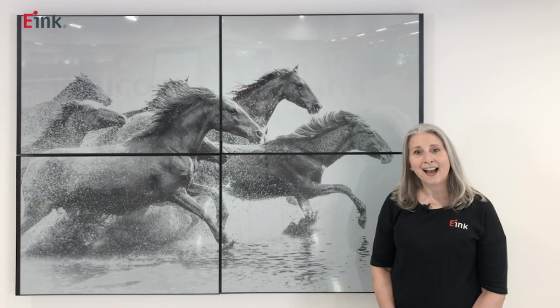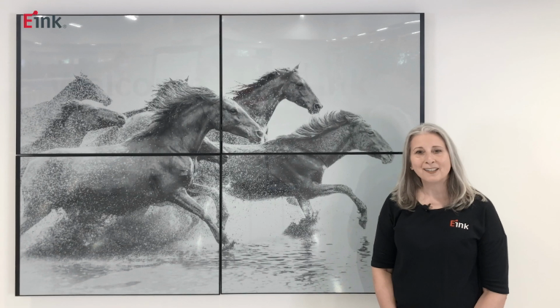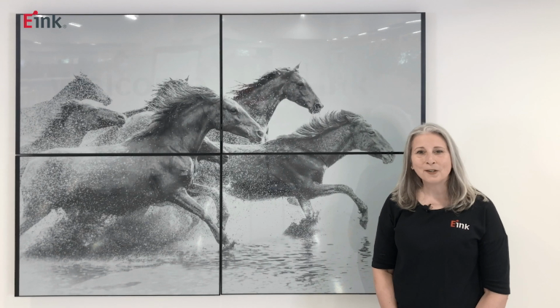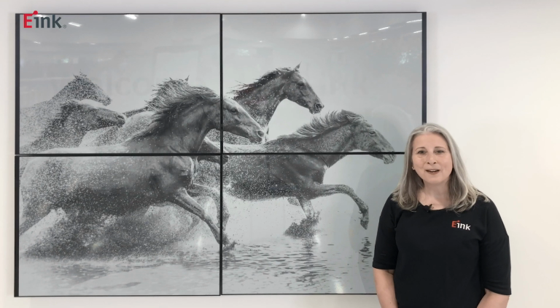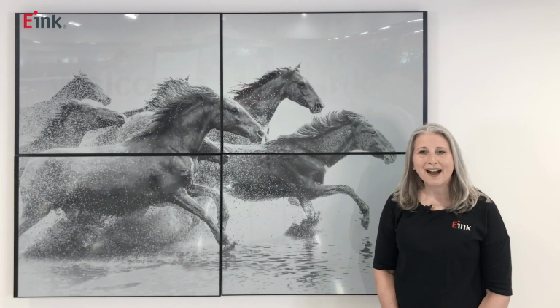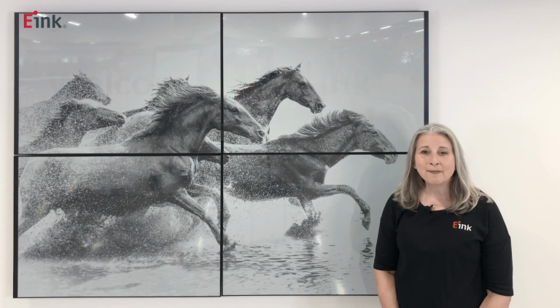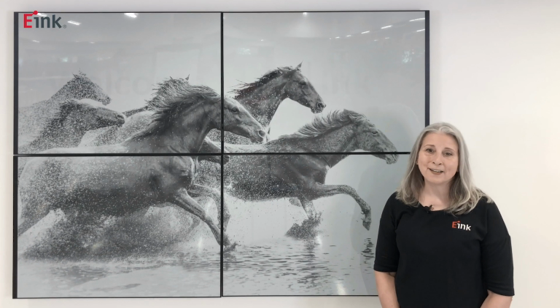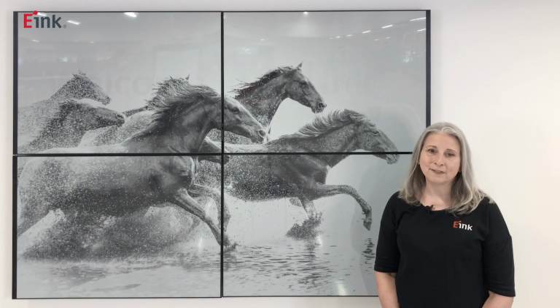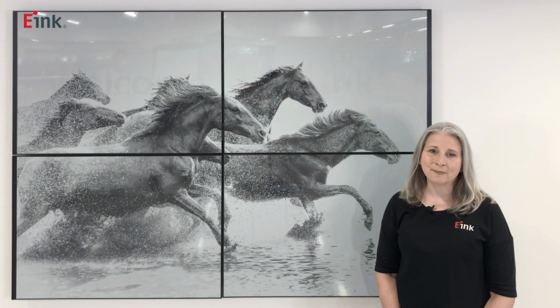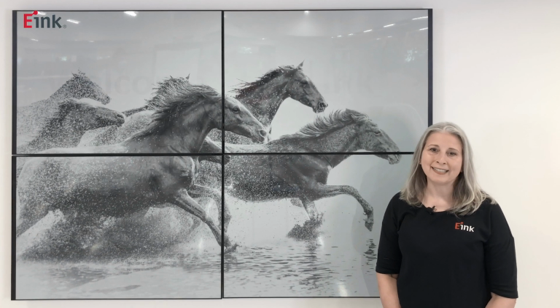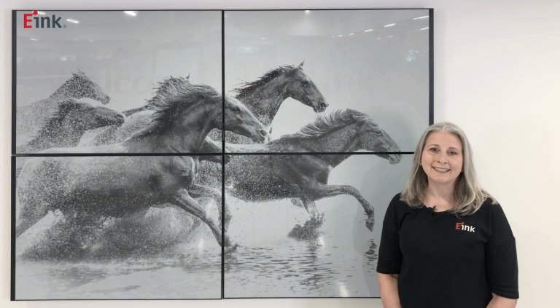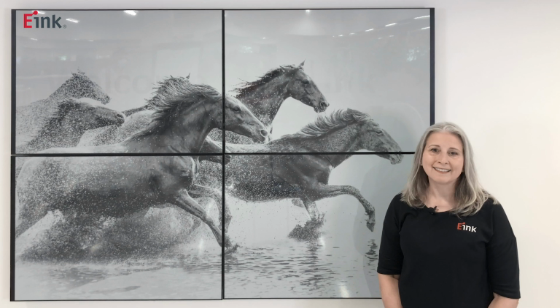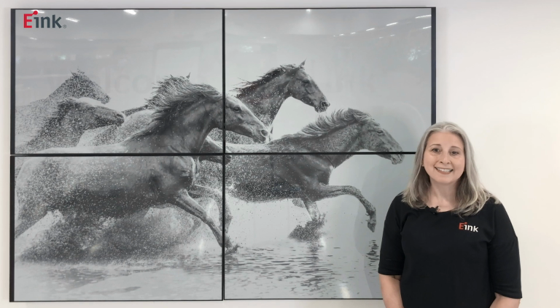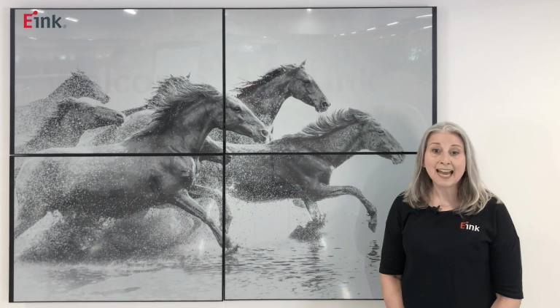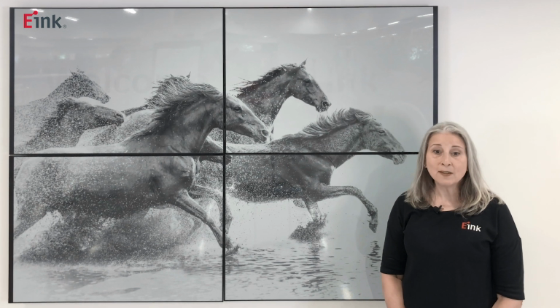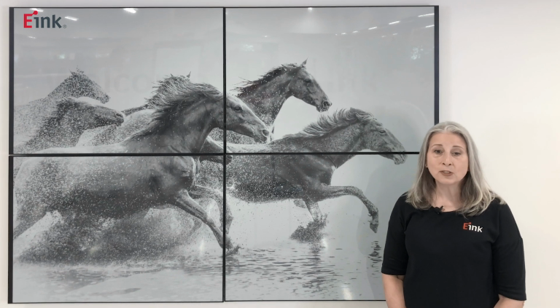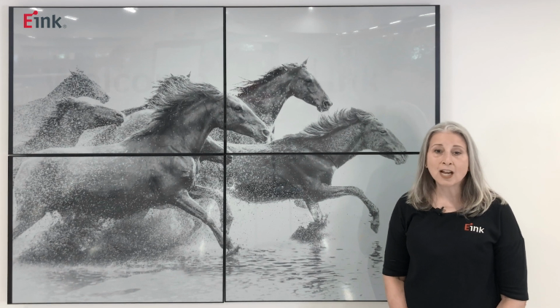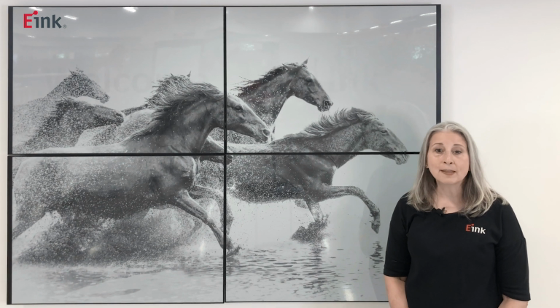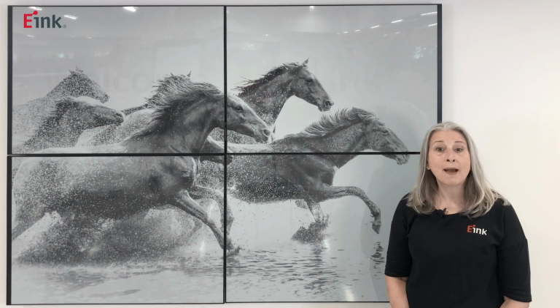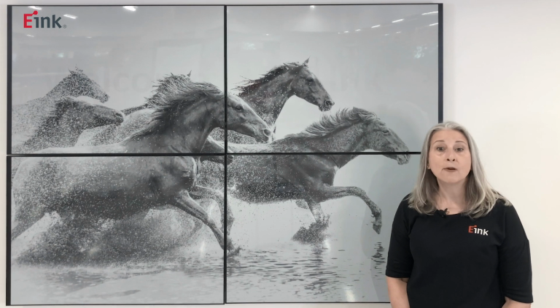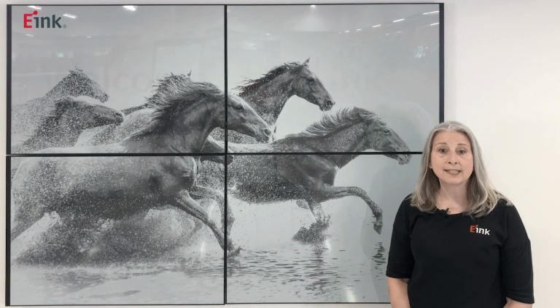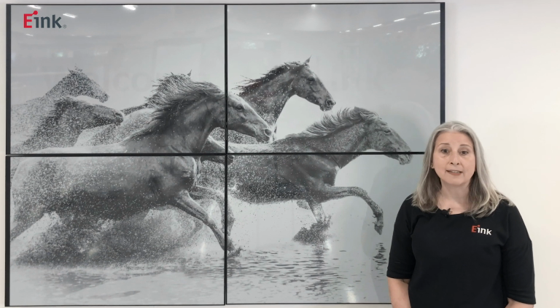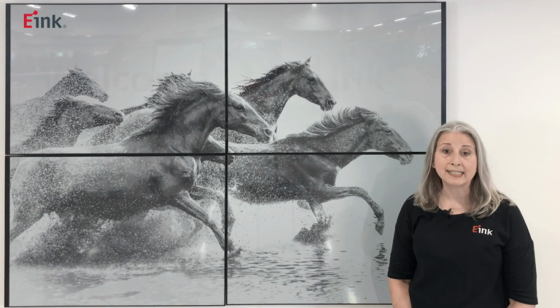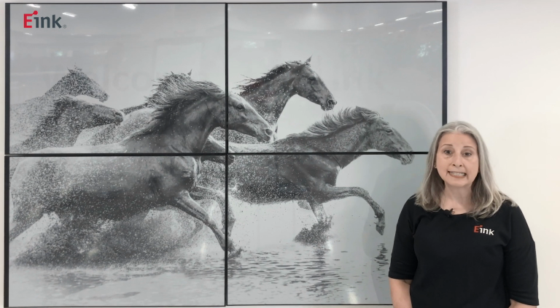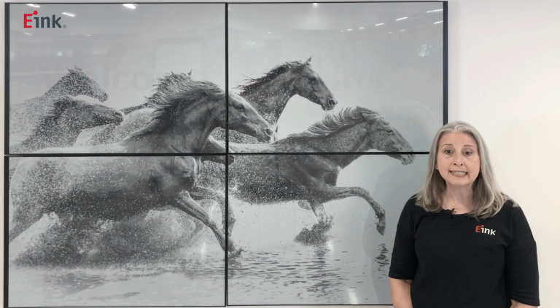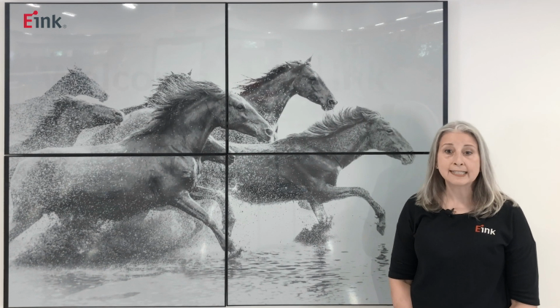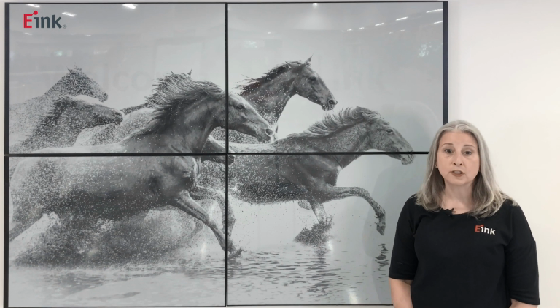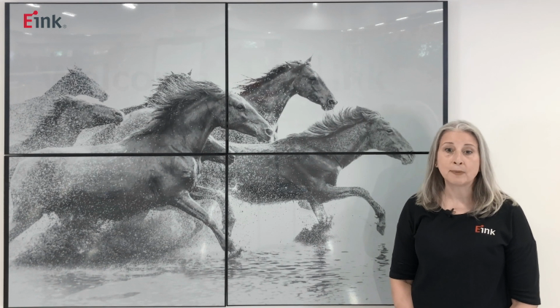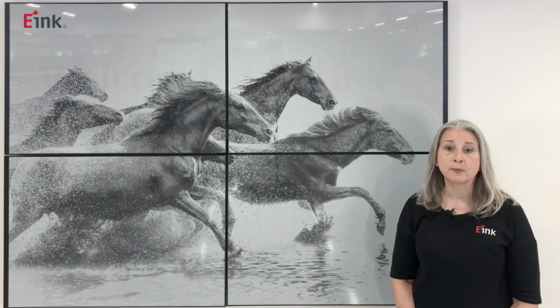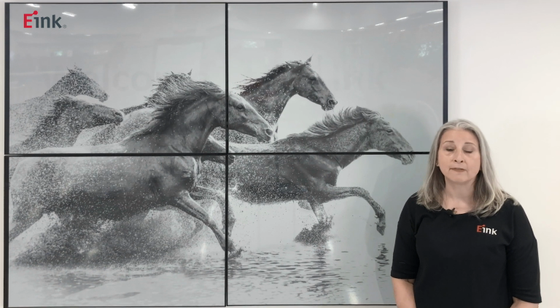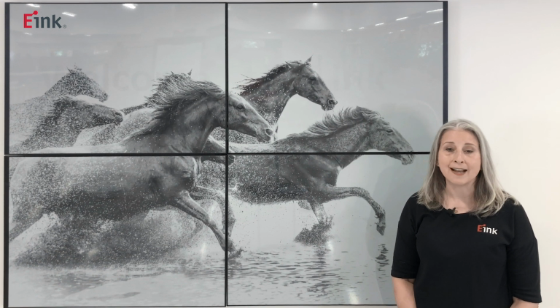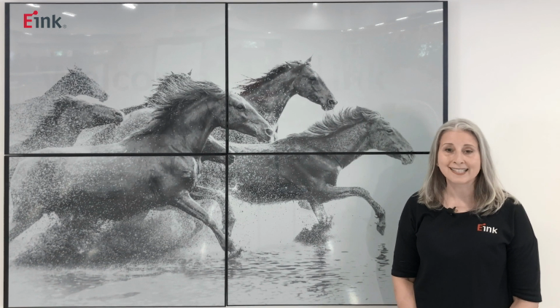Hello, I'm Carolyn from e-Ink. Today we'll talk about the power savings e-Ink's digital paper provides.